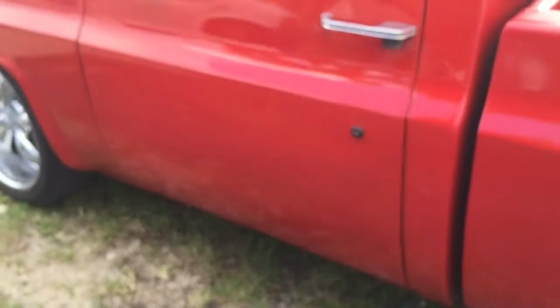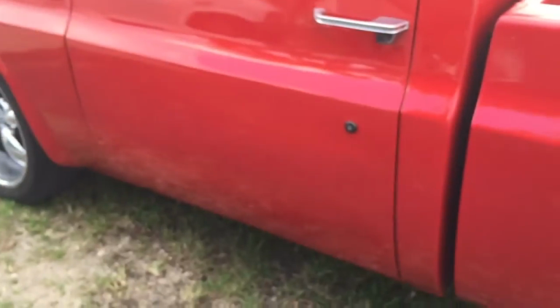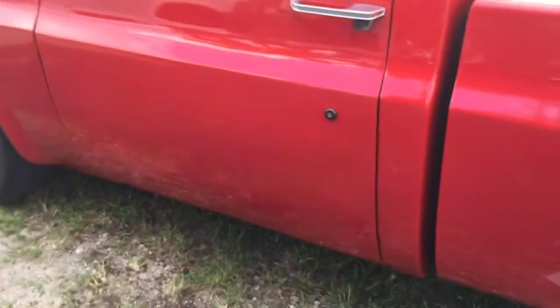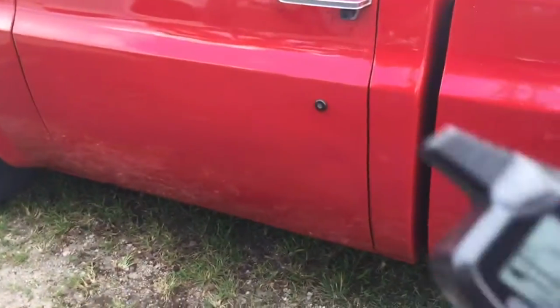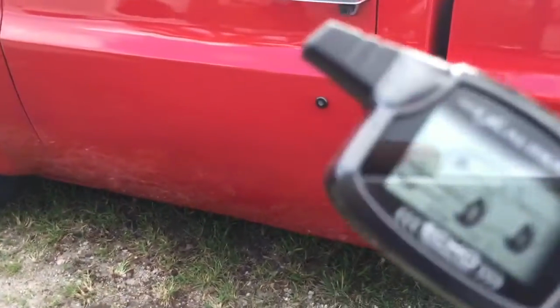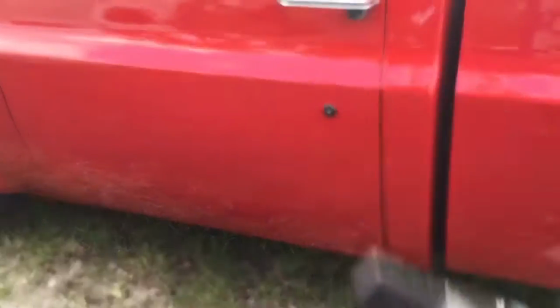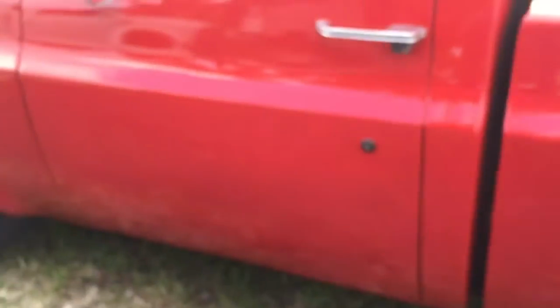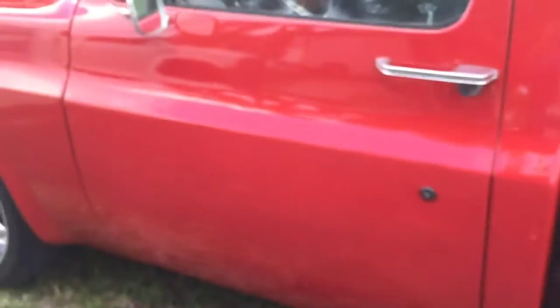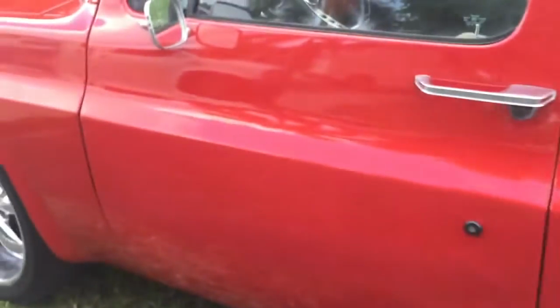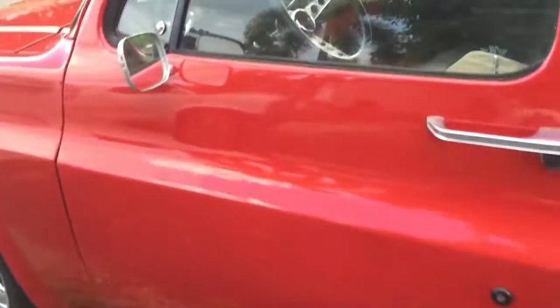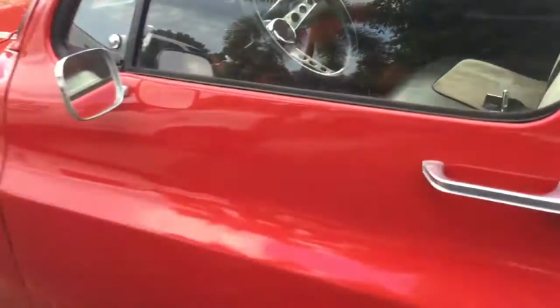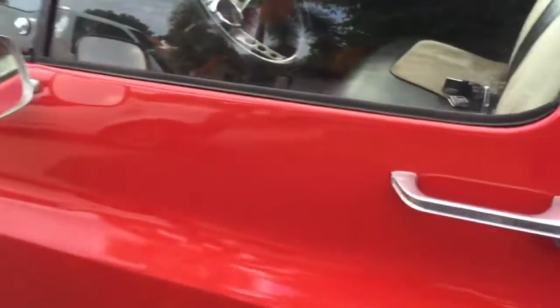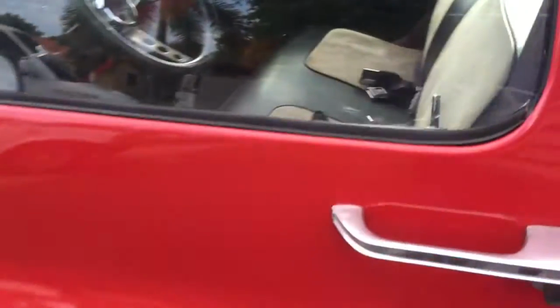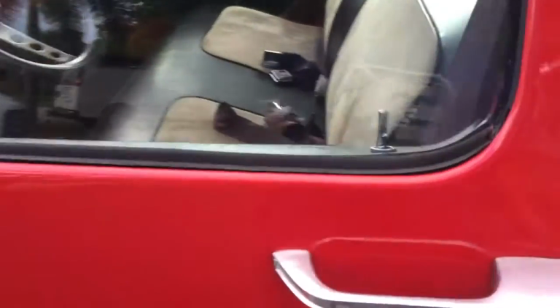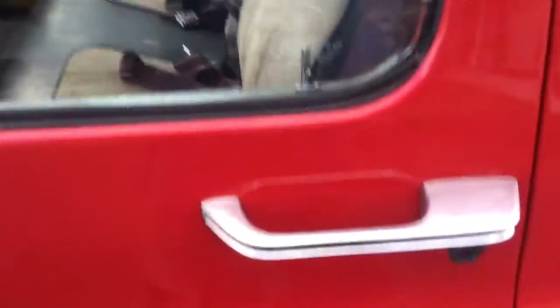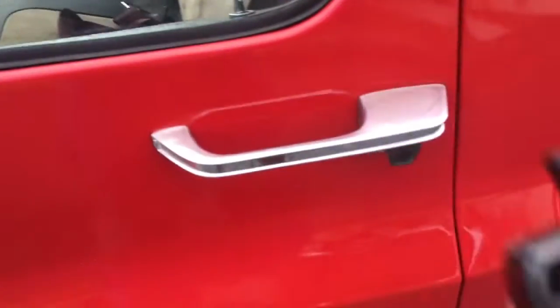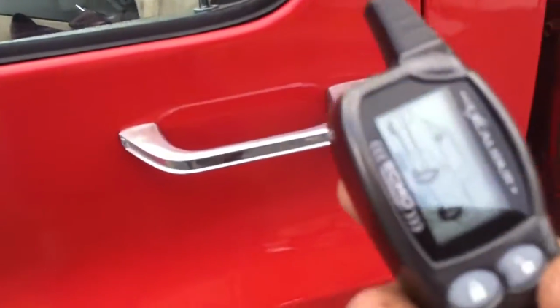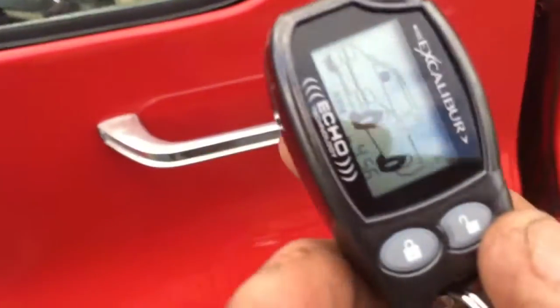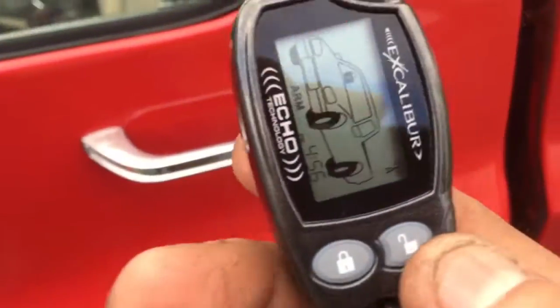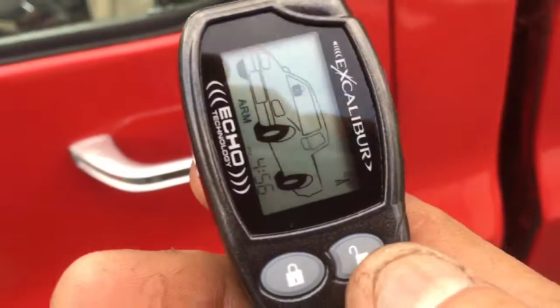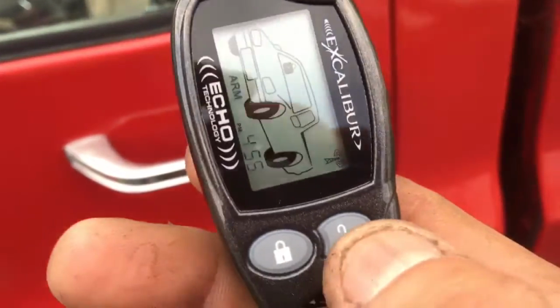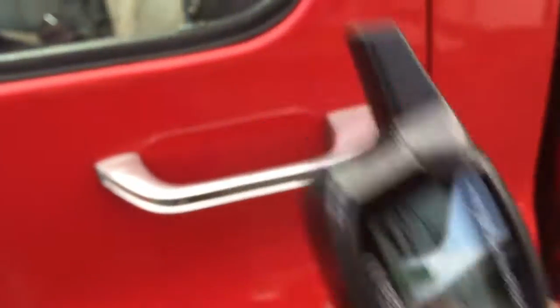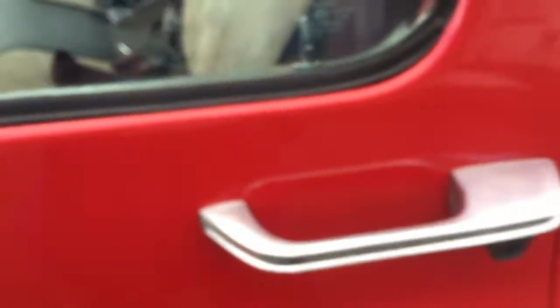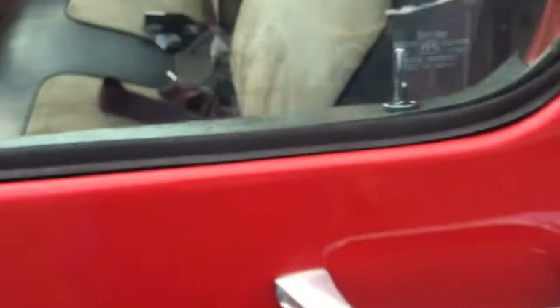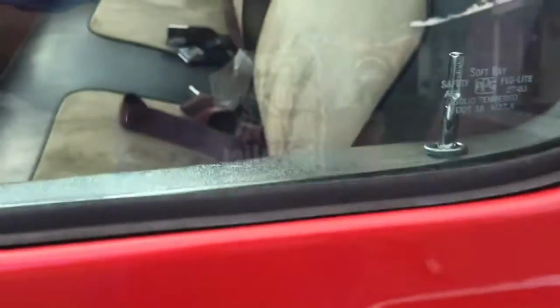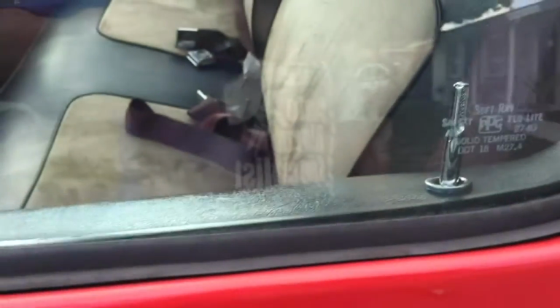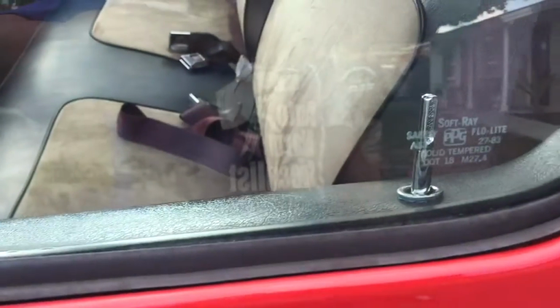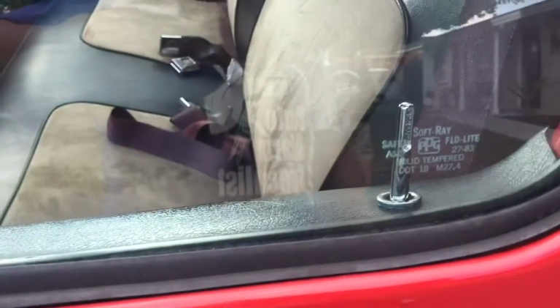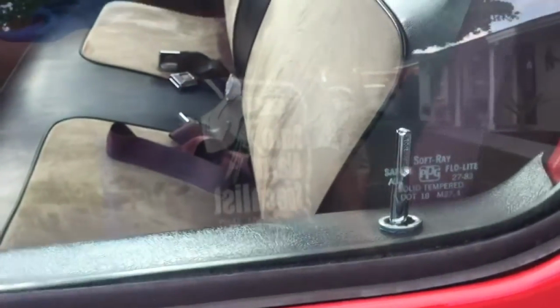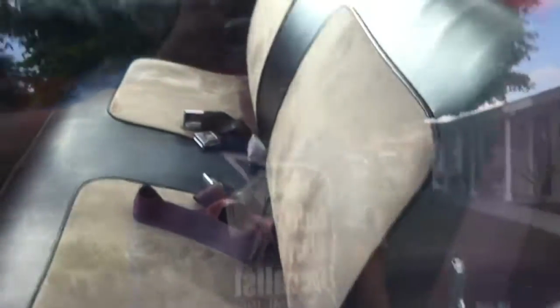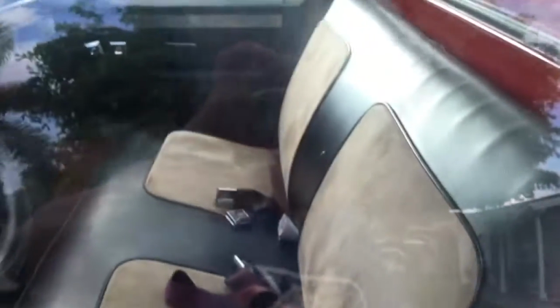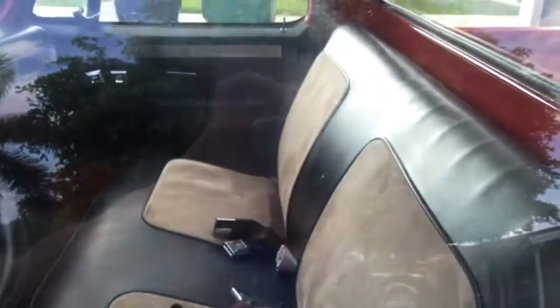Going to hit the remote control — lock your doors, hit here, unlock, unlock your doors.